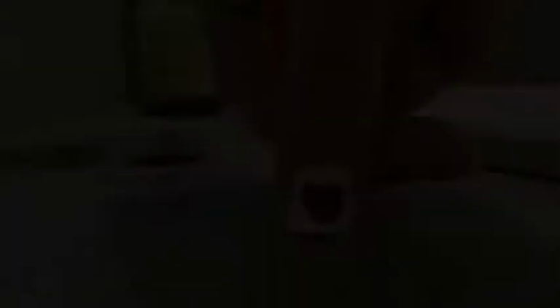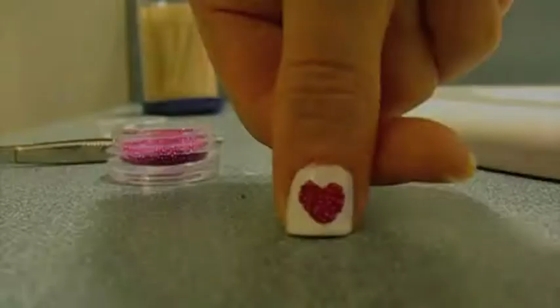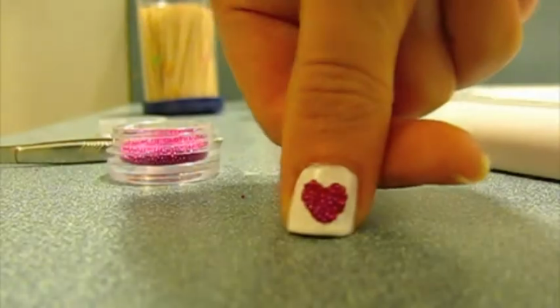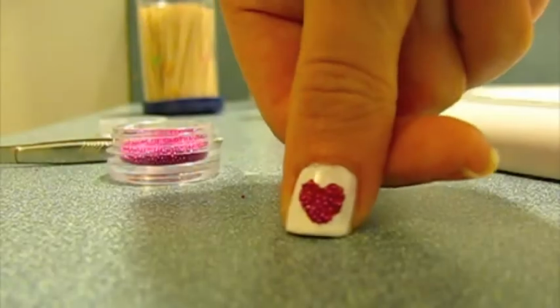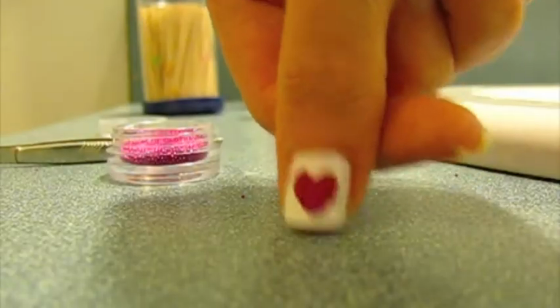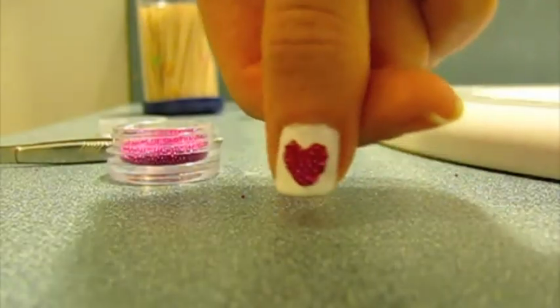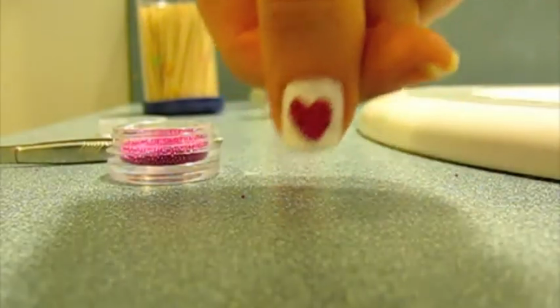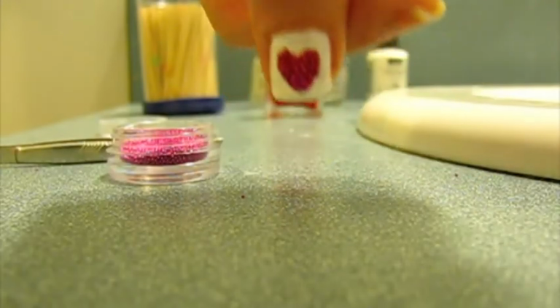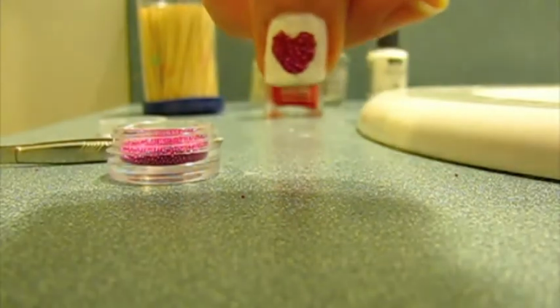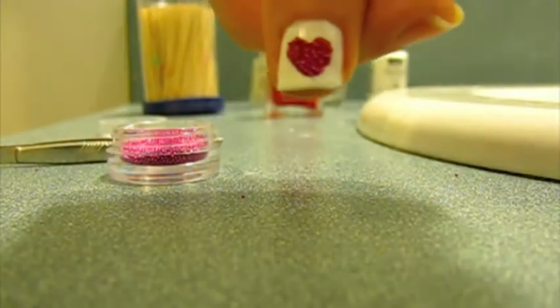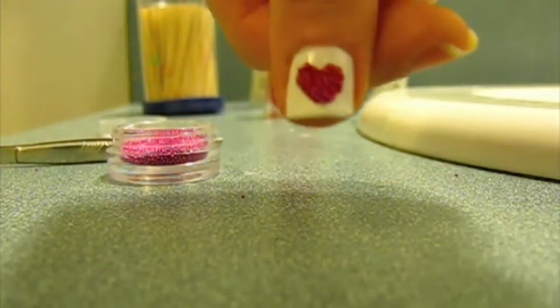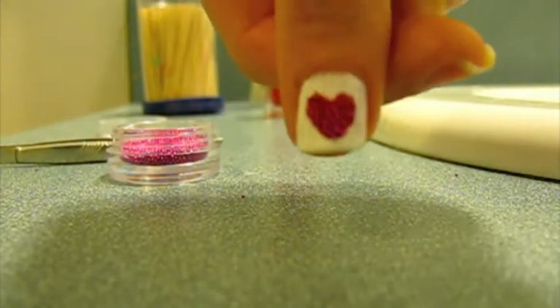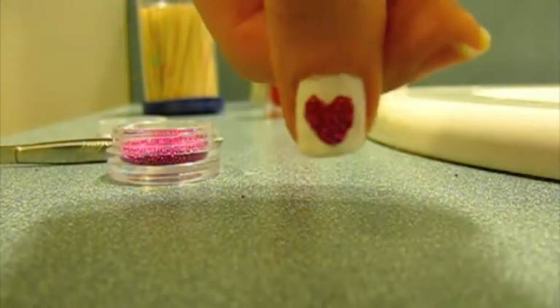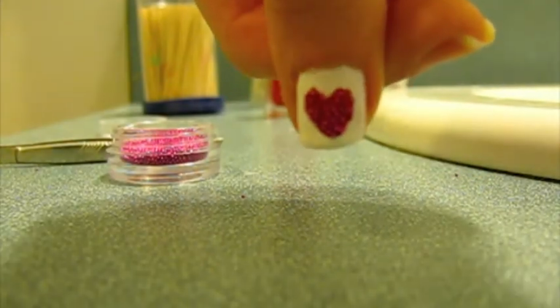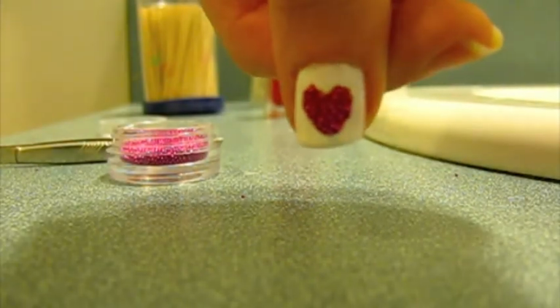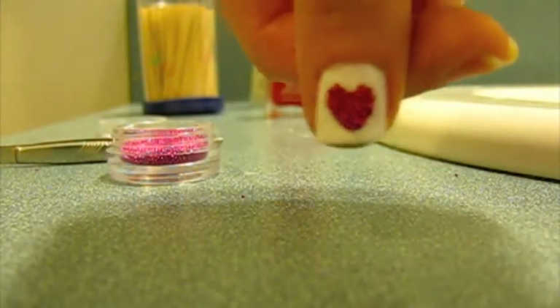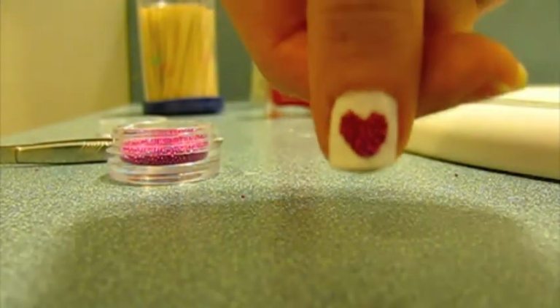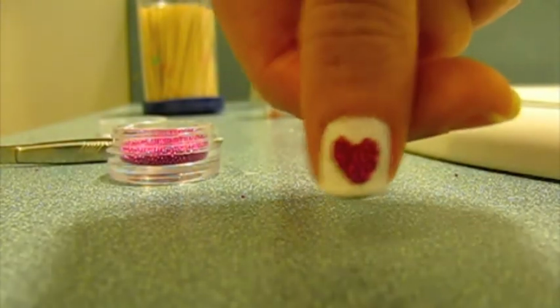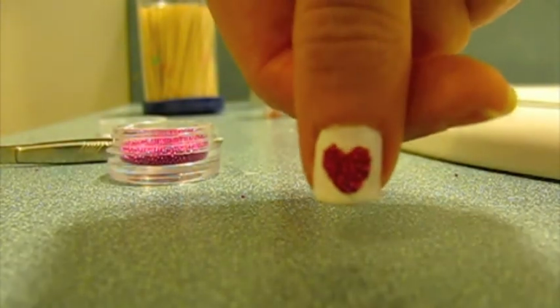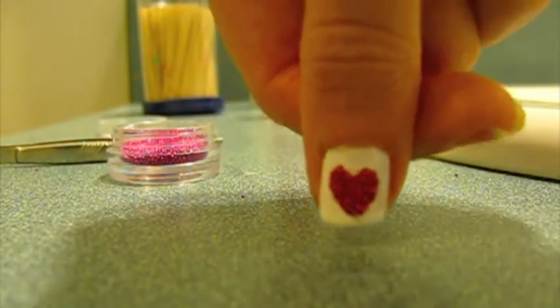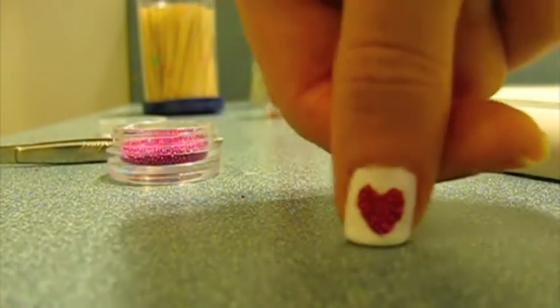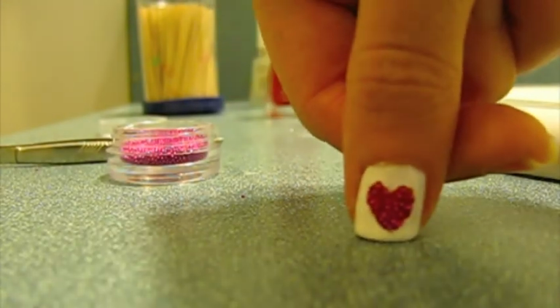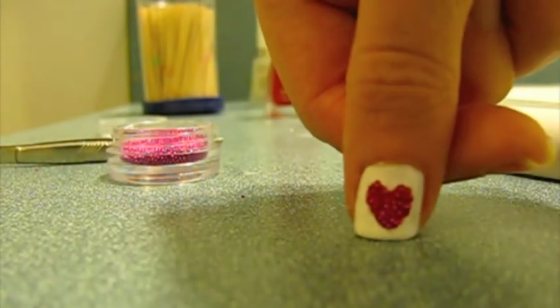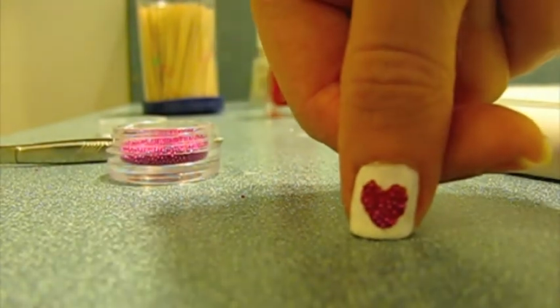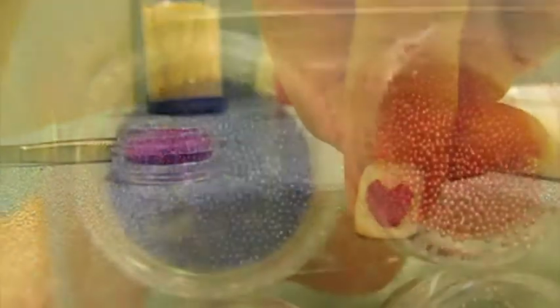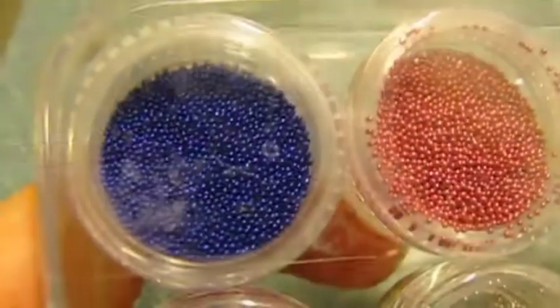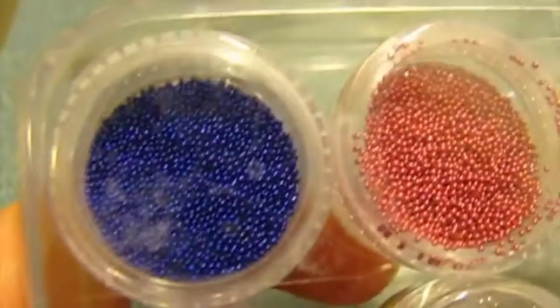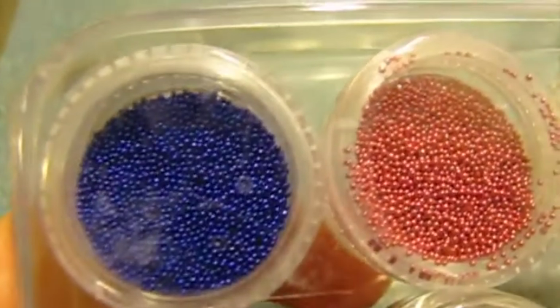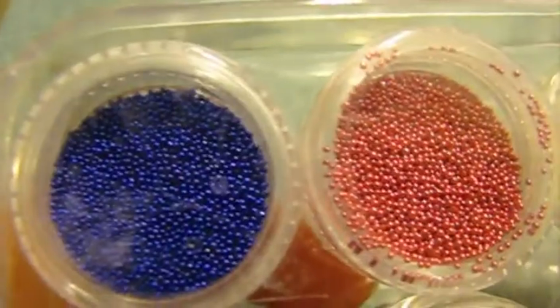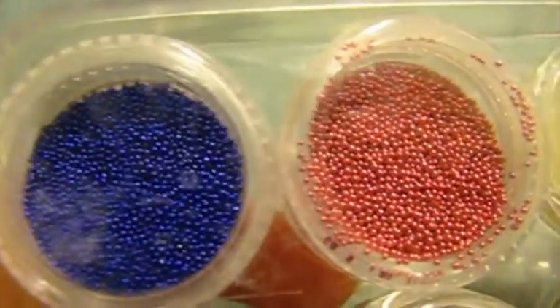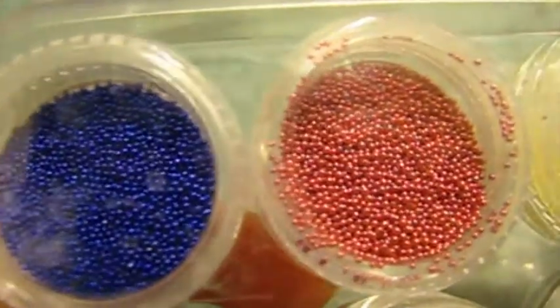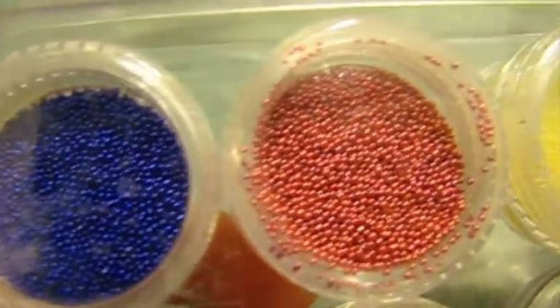Hi, this is Courtney and Tiffany from Detail Nails, and today we are doing caviar heart nails for Valentine's Day.